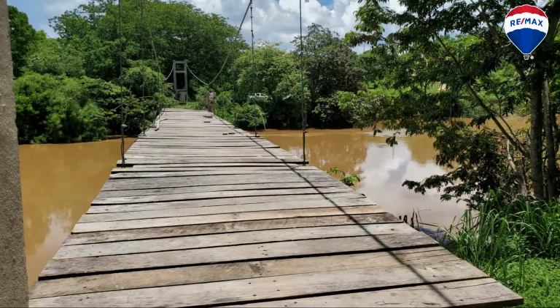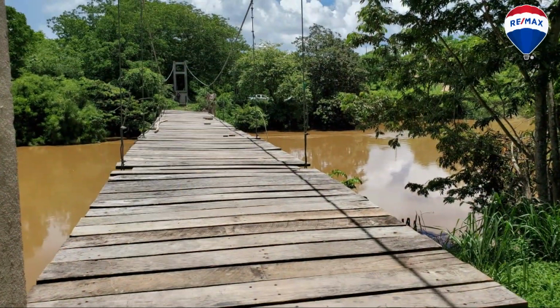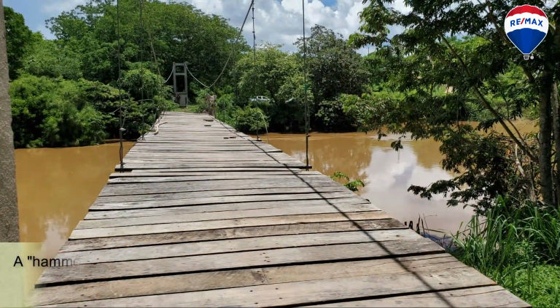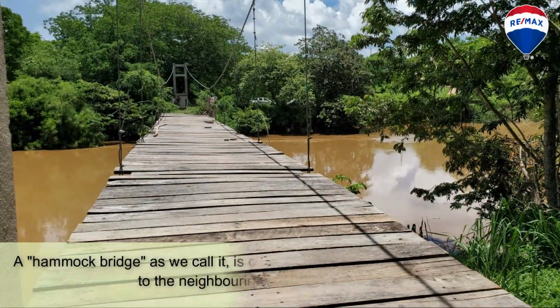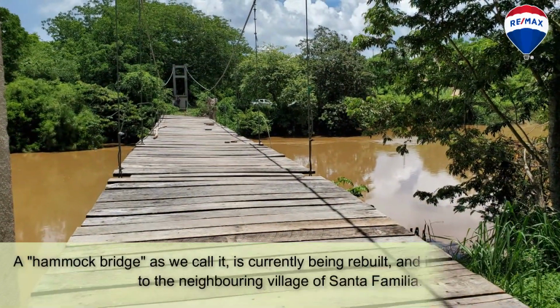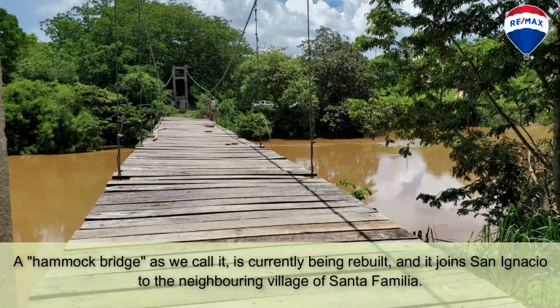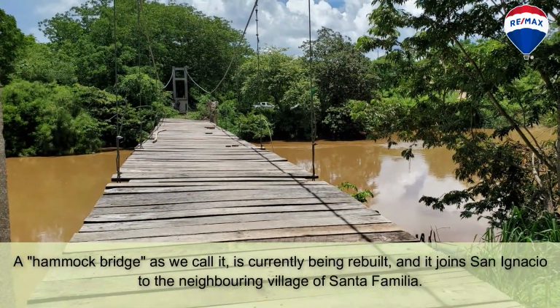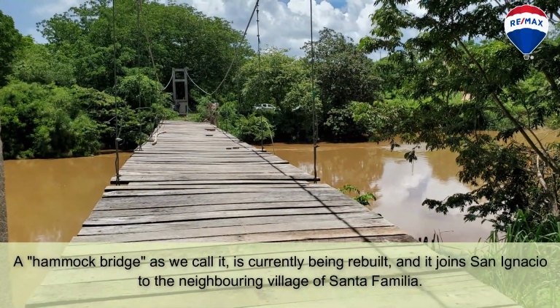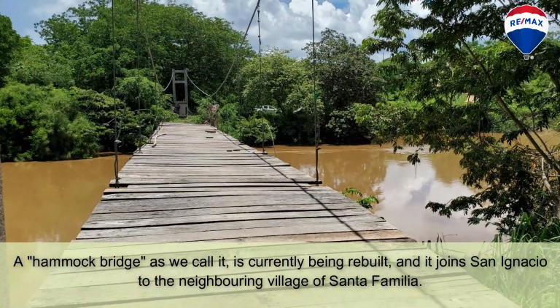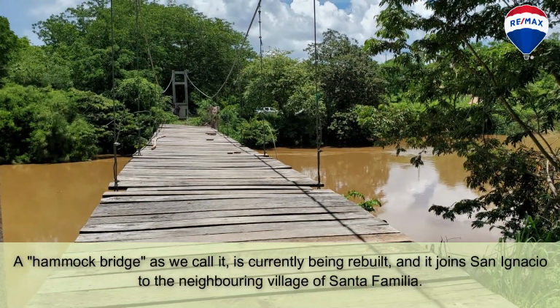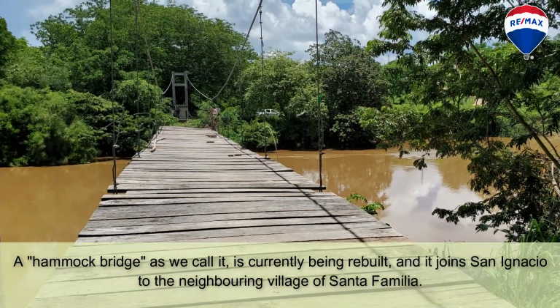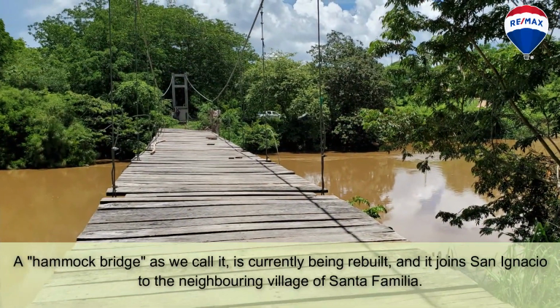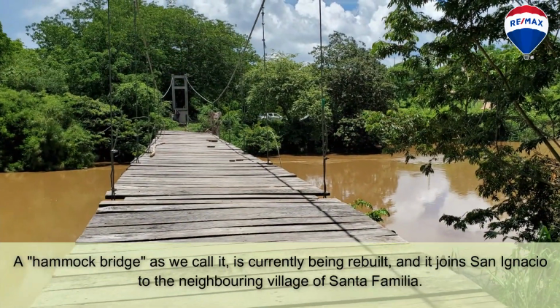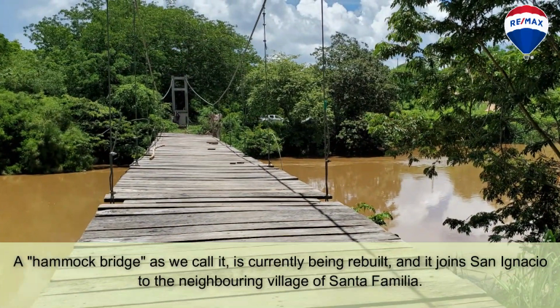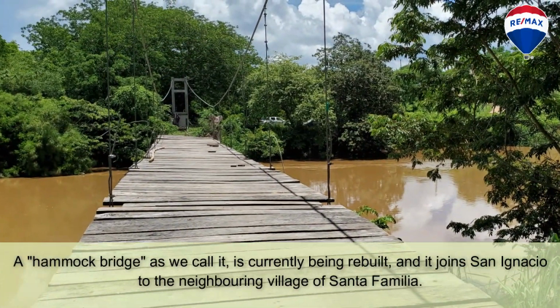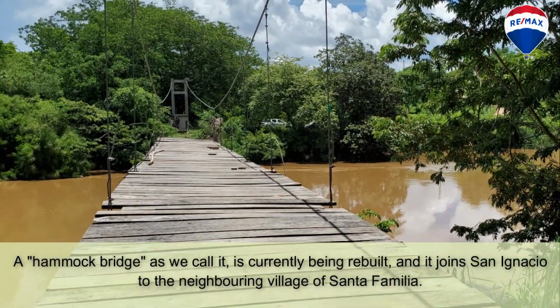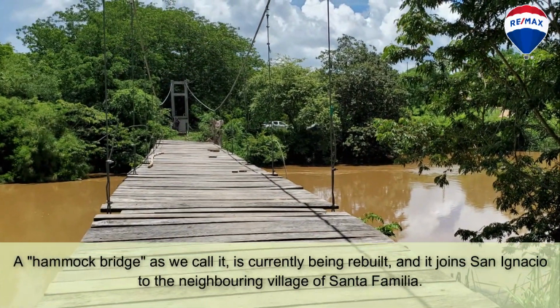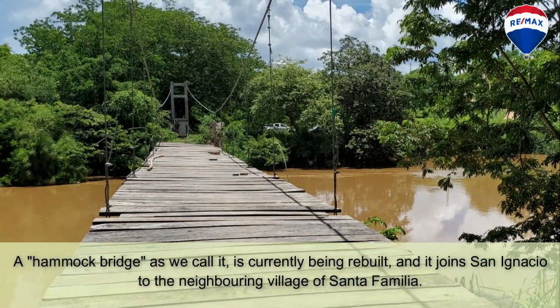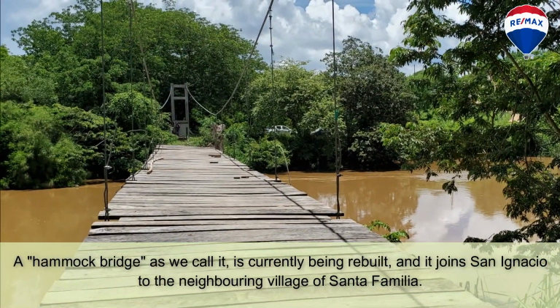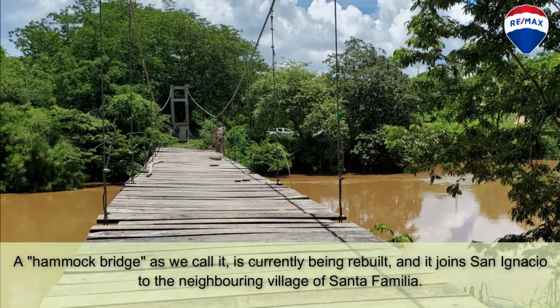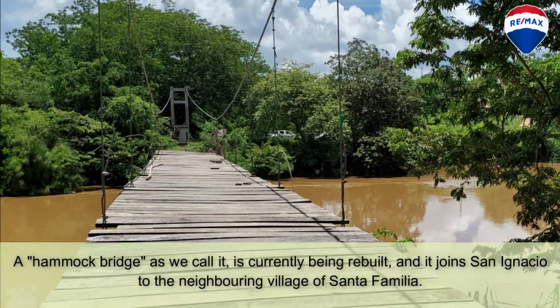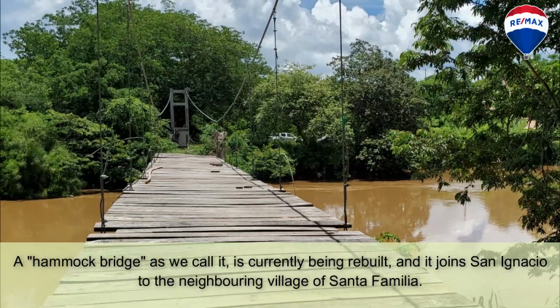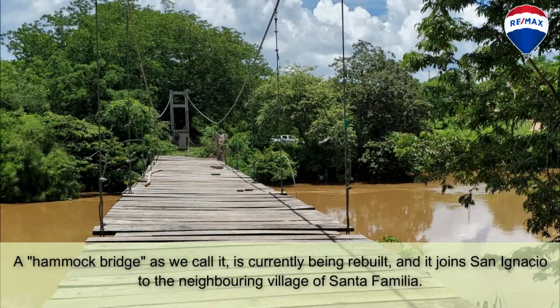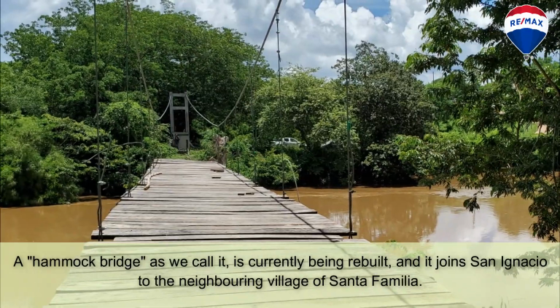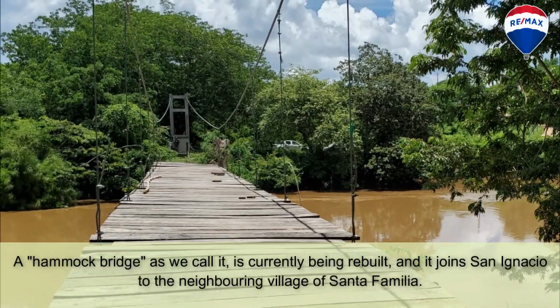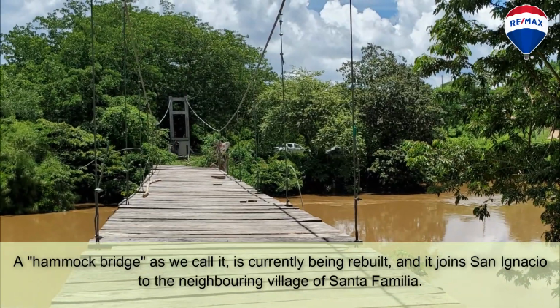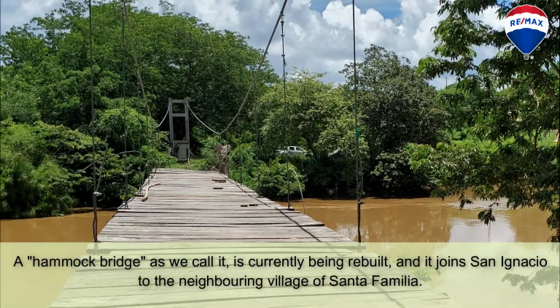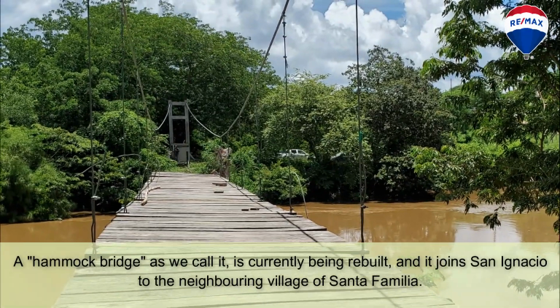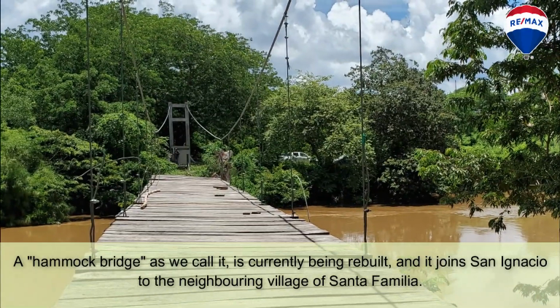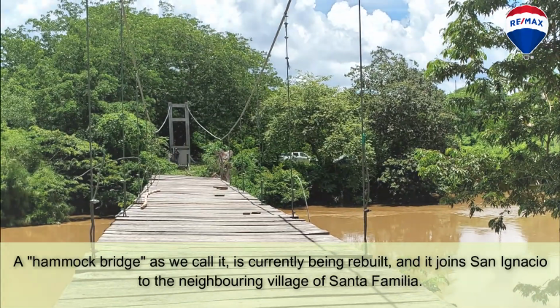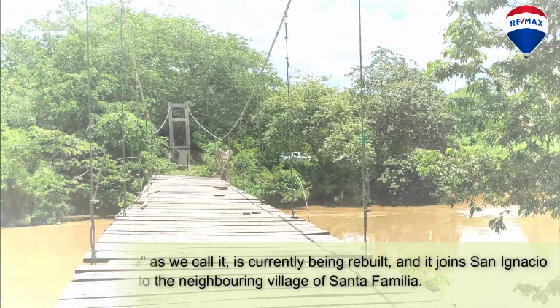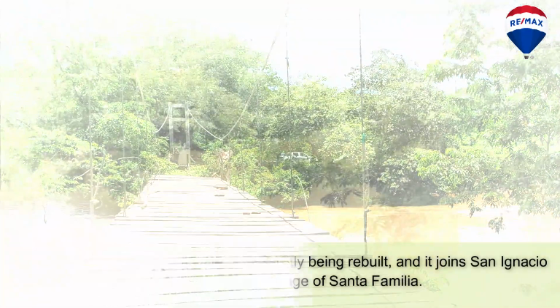A hammock bridge, as we call it, is currently being rebuilt and it joins San Ignacio to the neighboring village of Santa Familia.